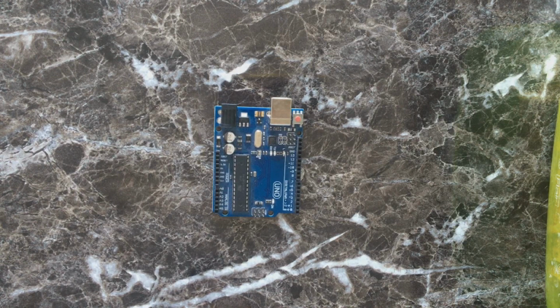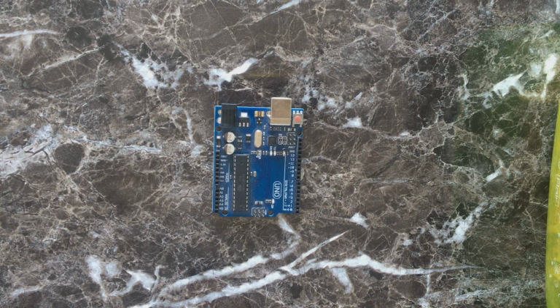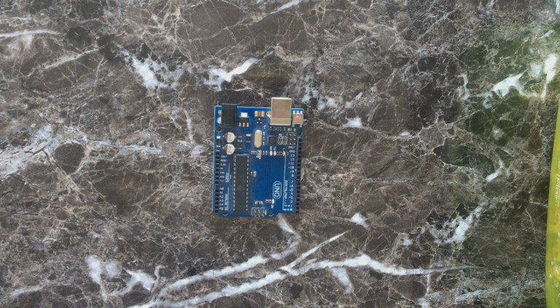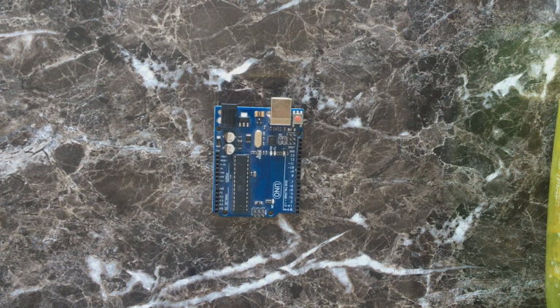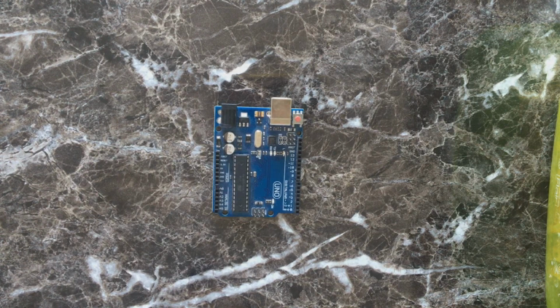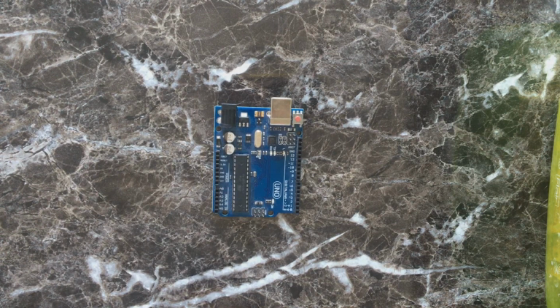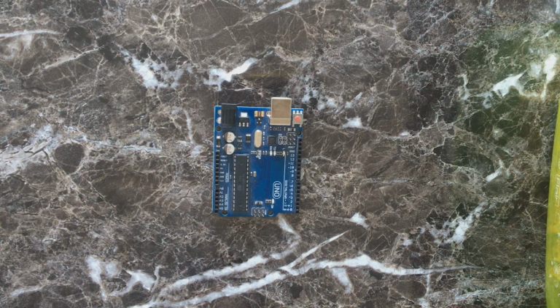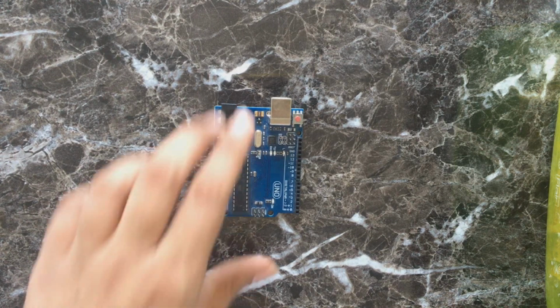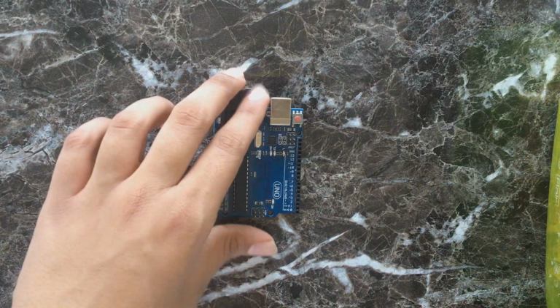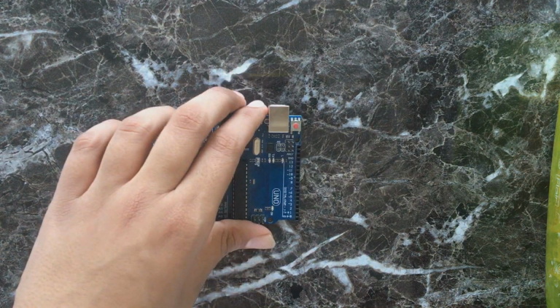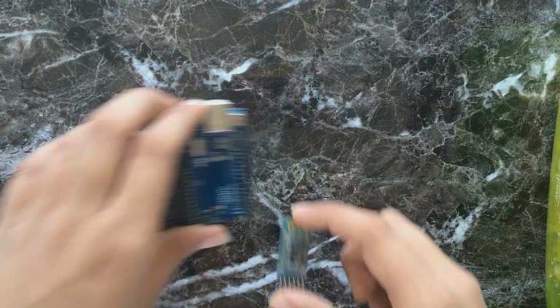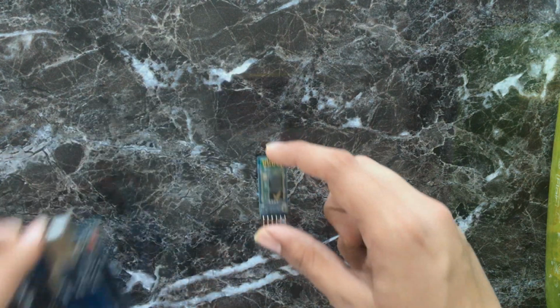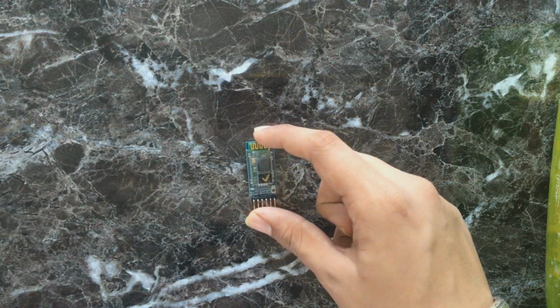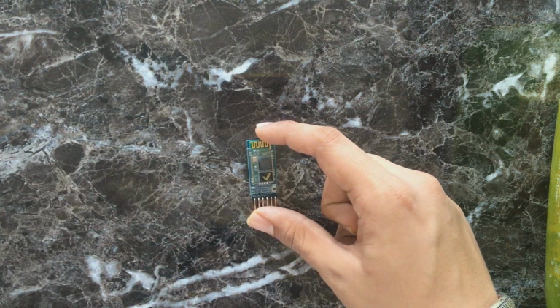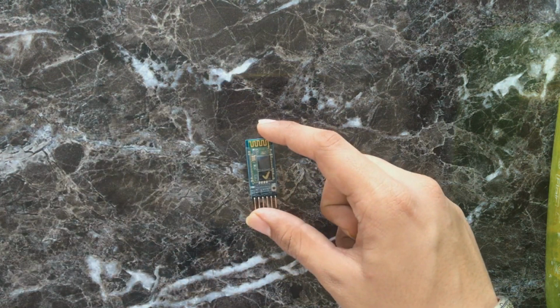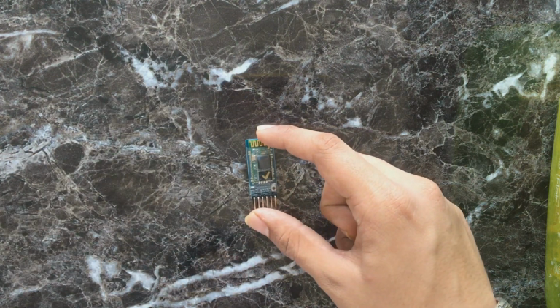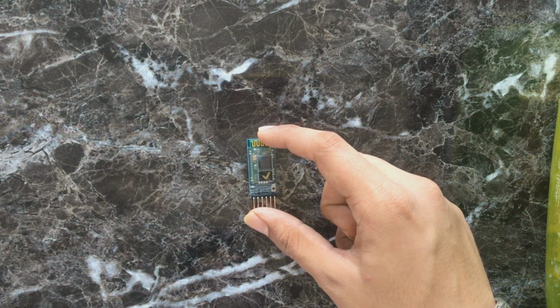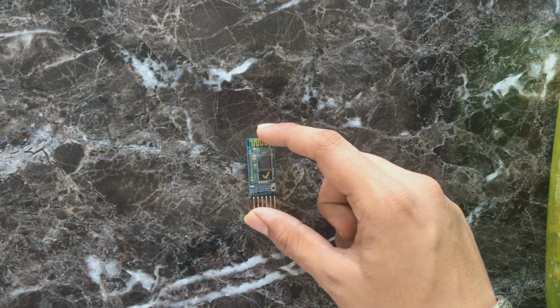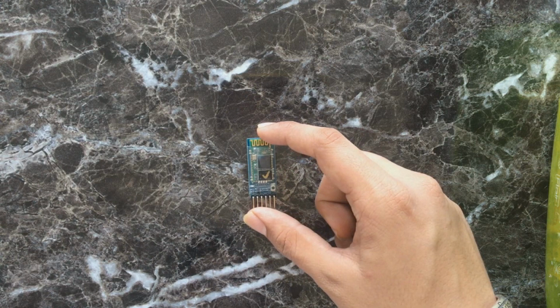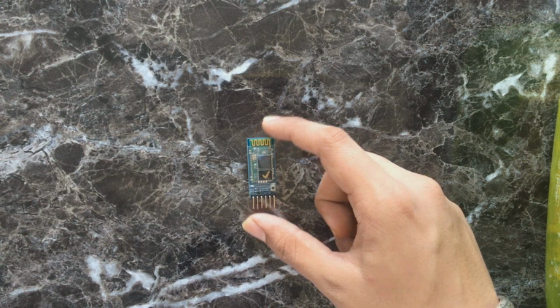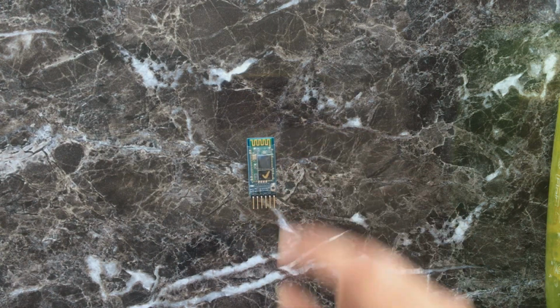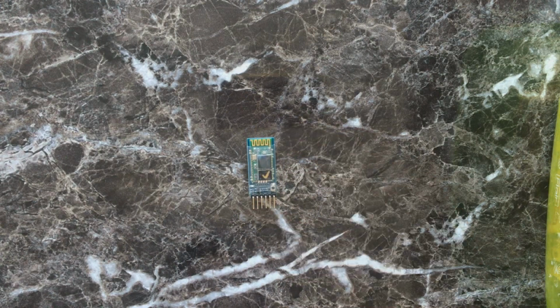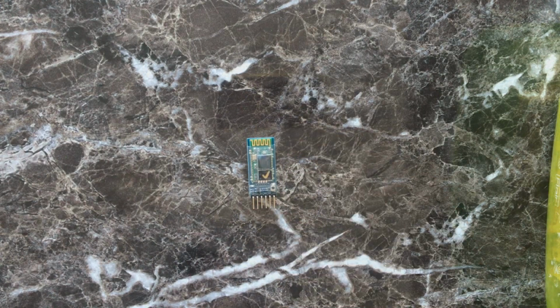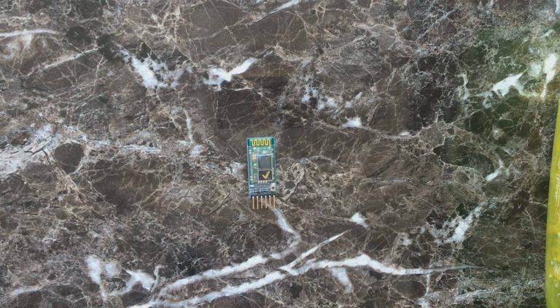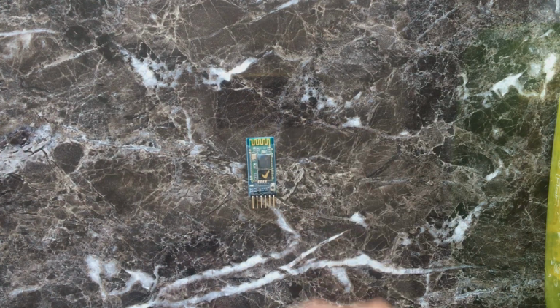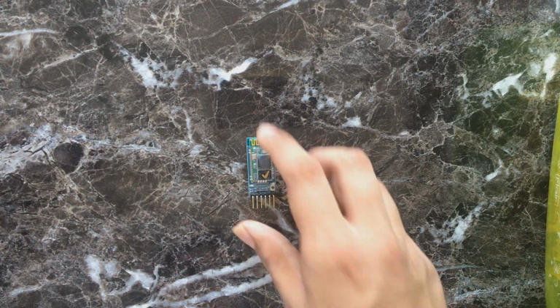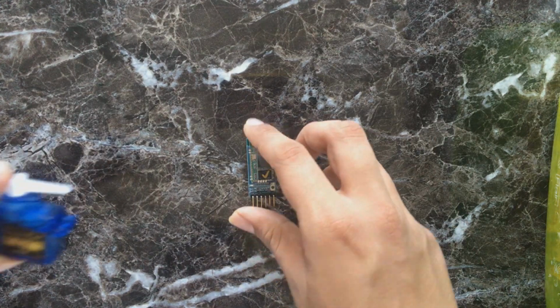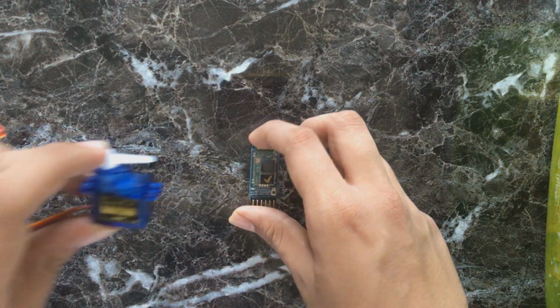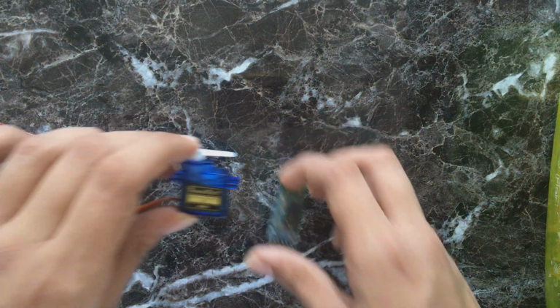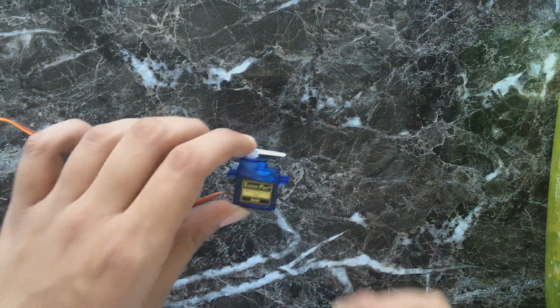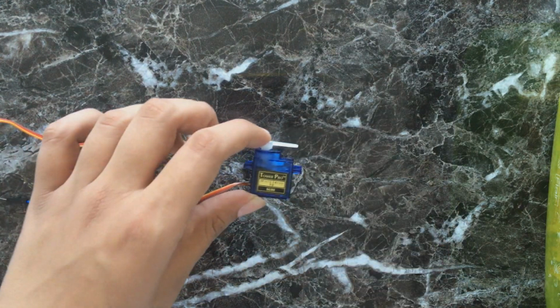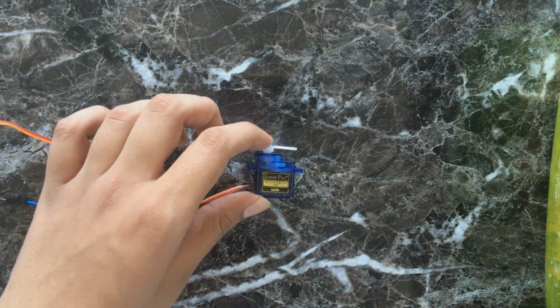First of all you will need an Arduino, then an HC05, and at last a servo.